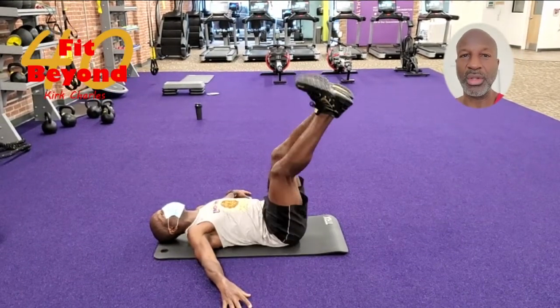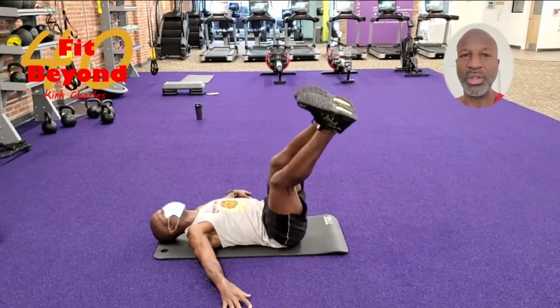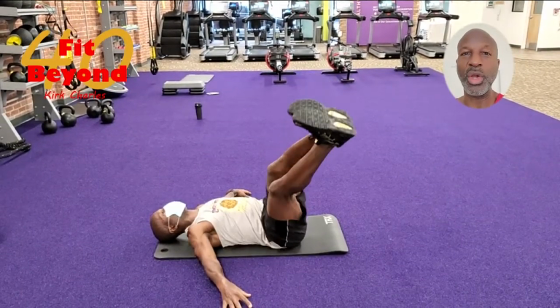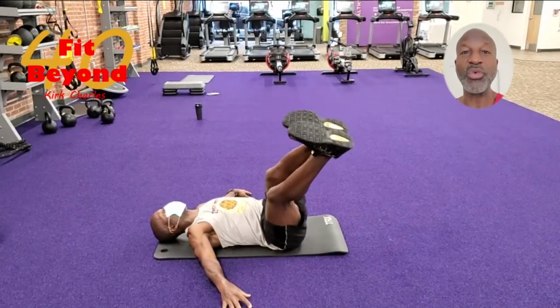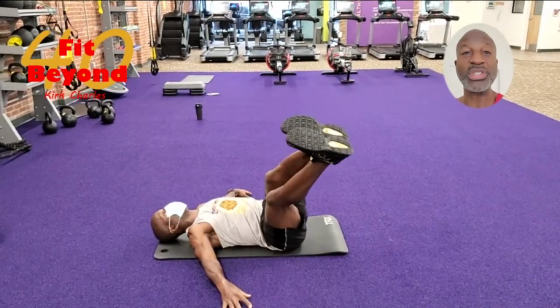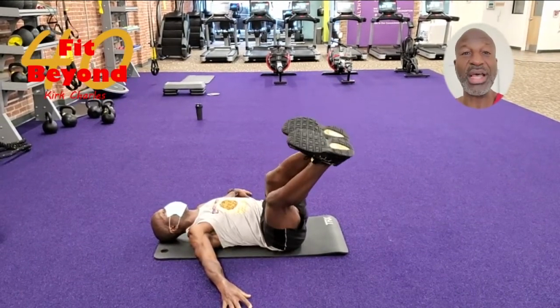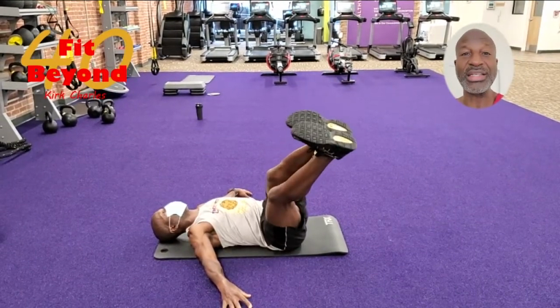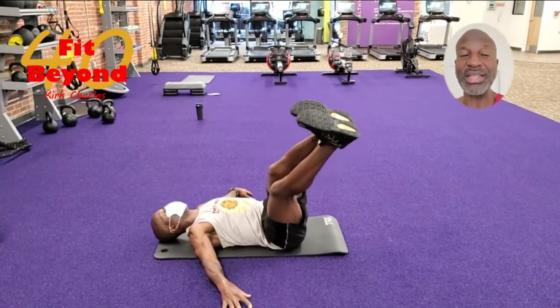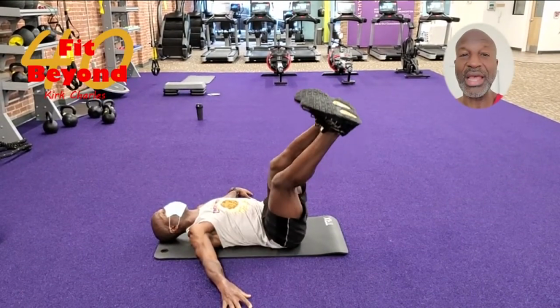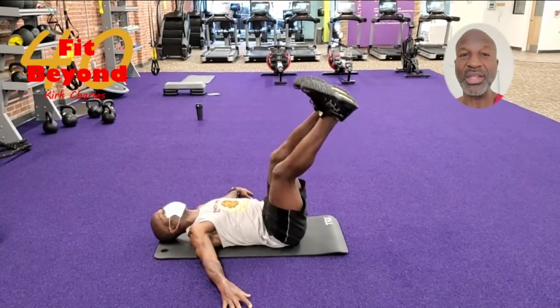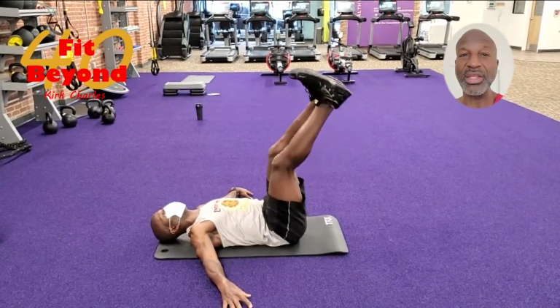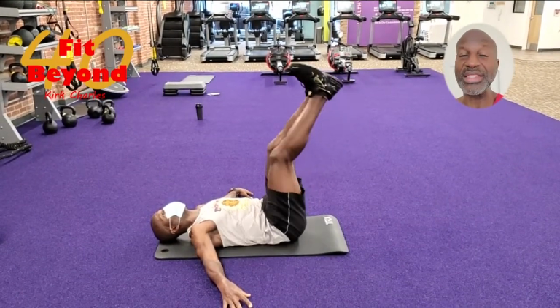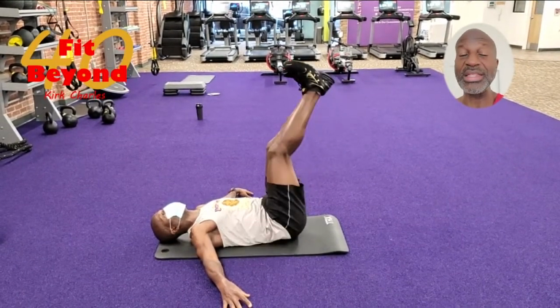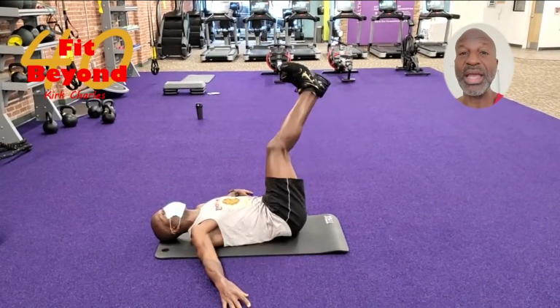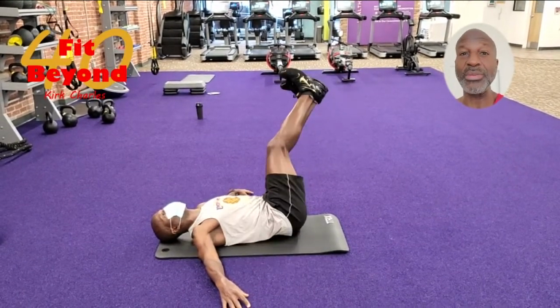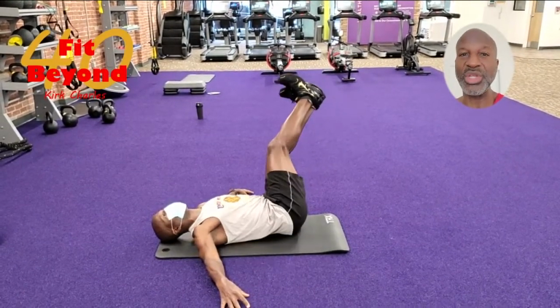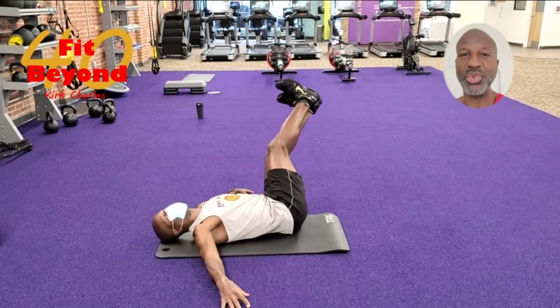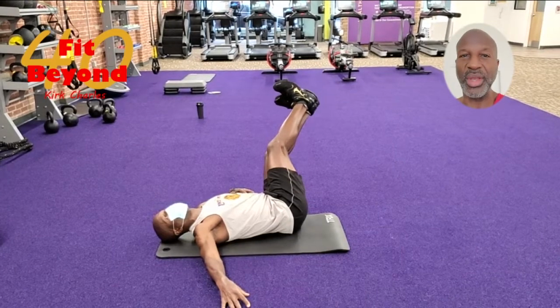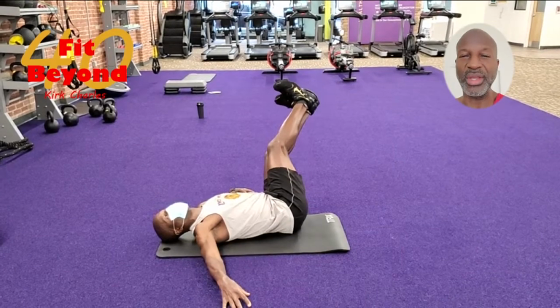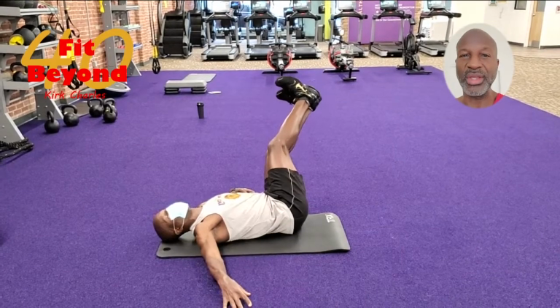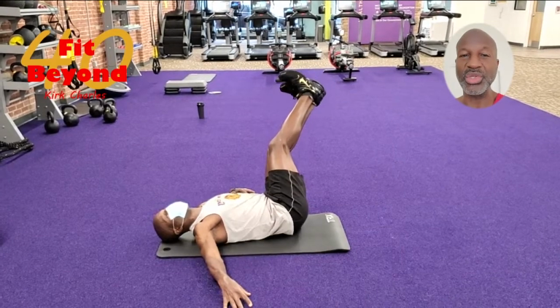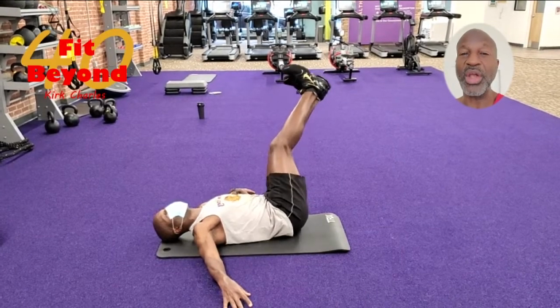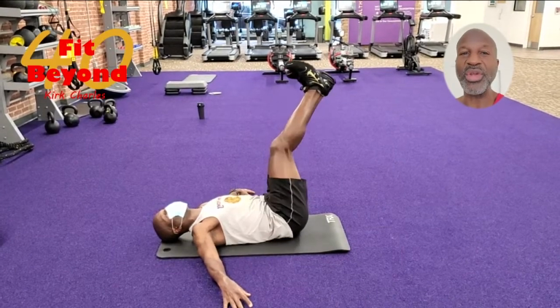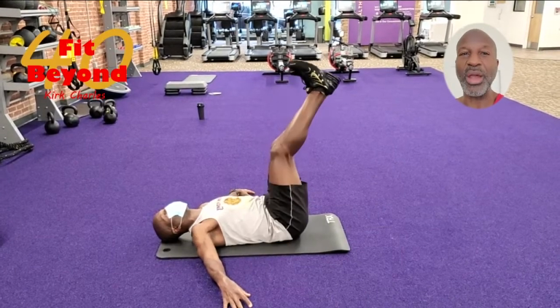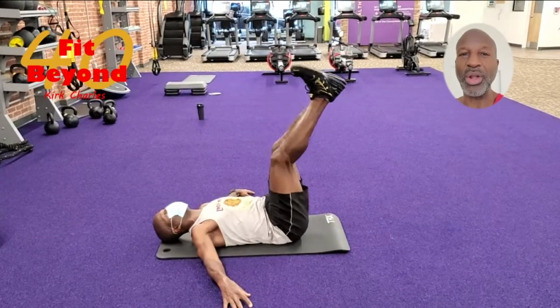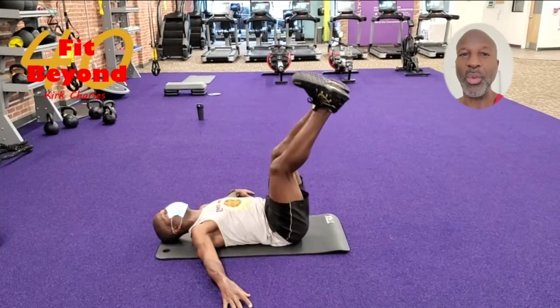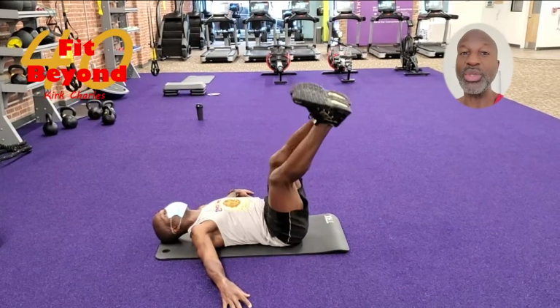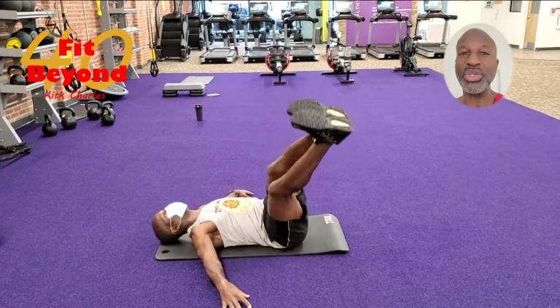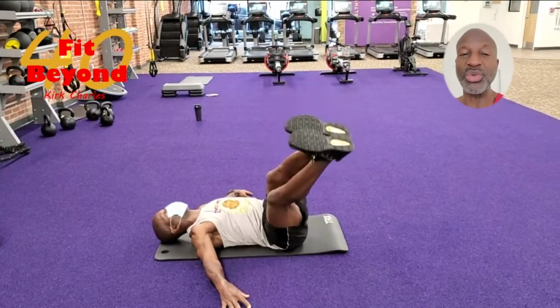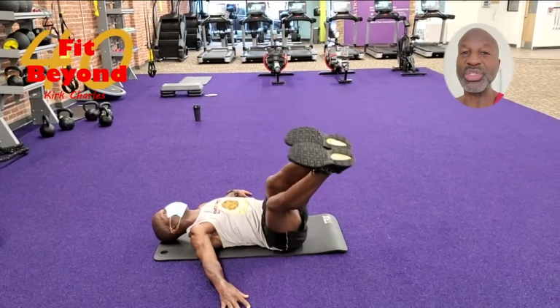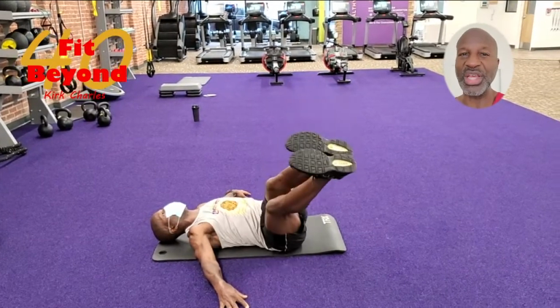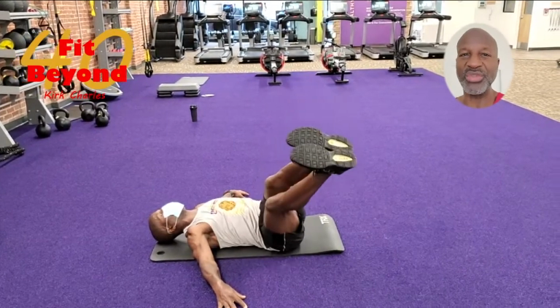Go side to side 10 times each way — every hour I want you to do a set of 10.